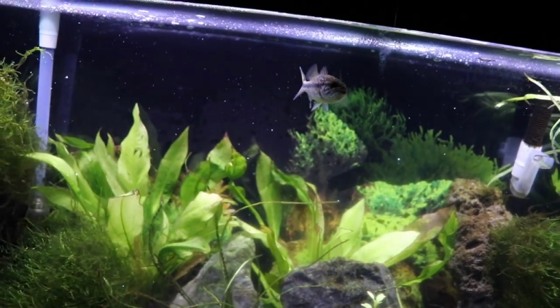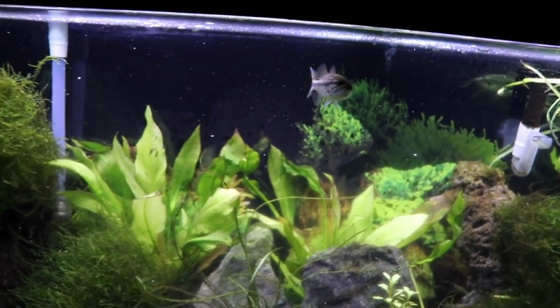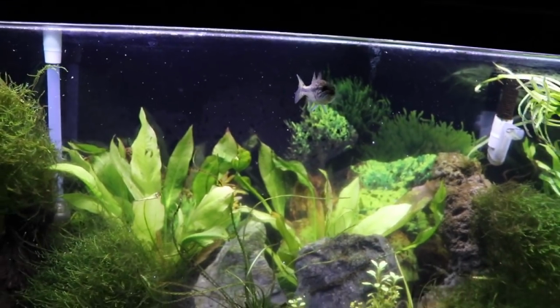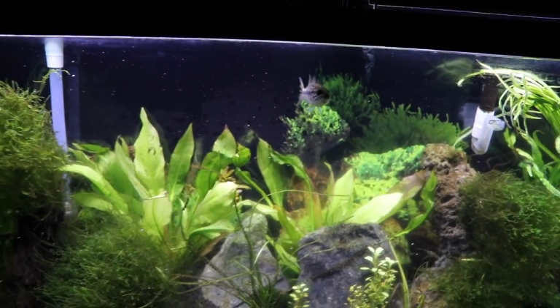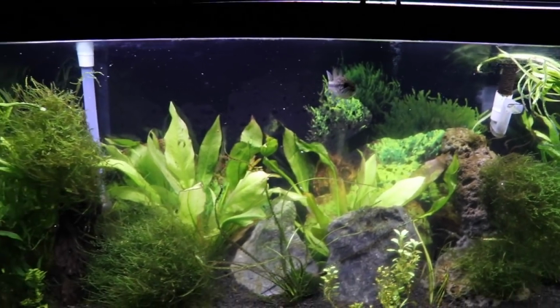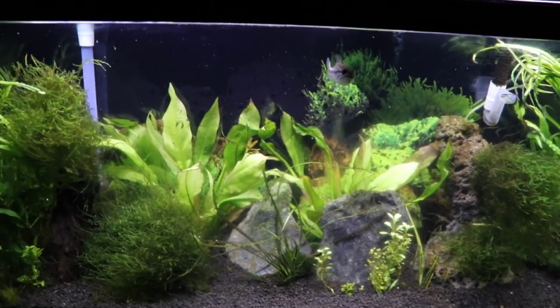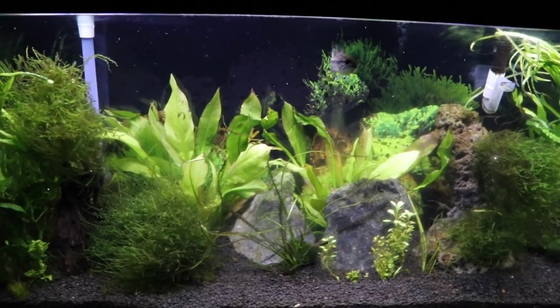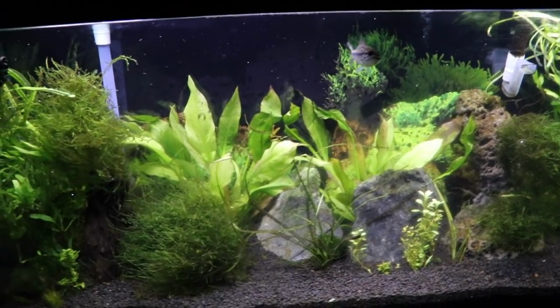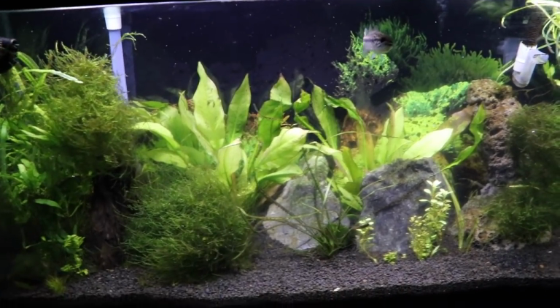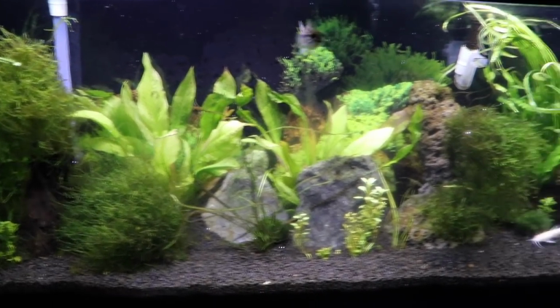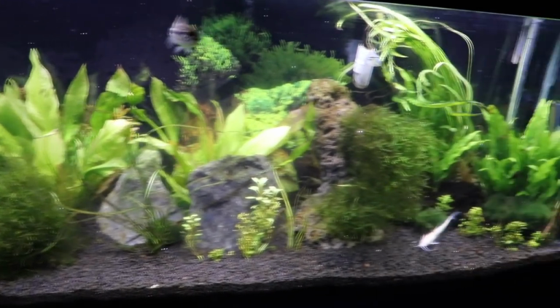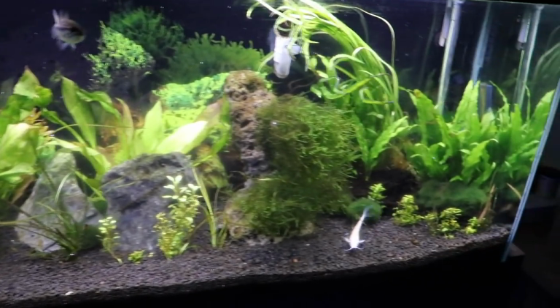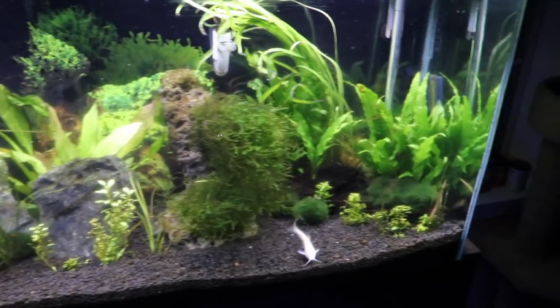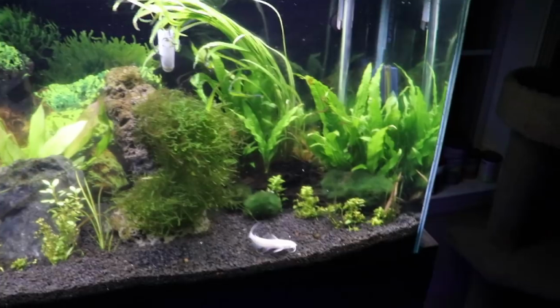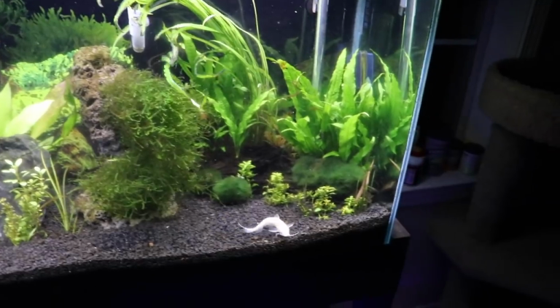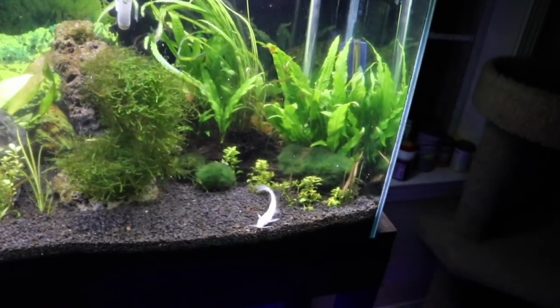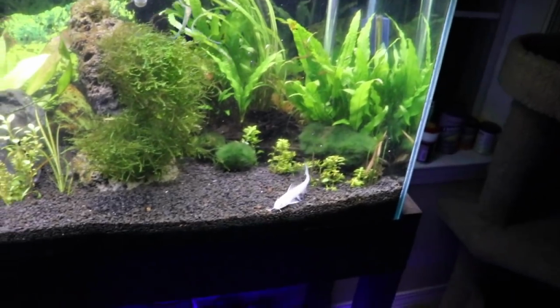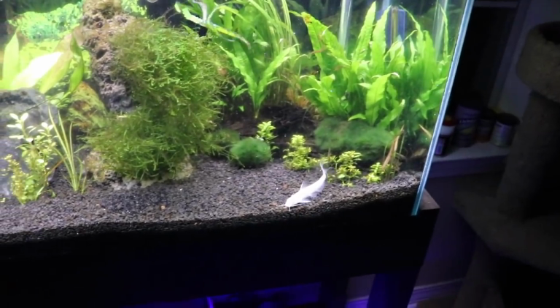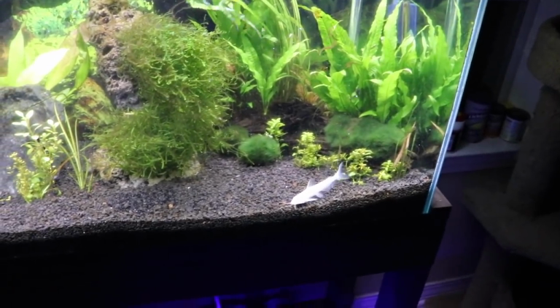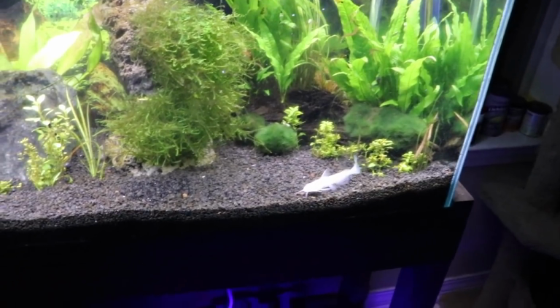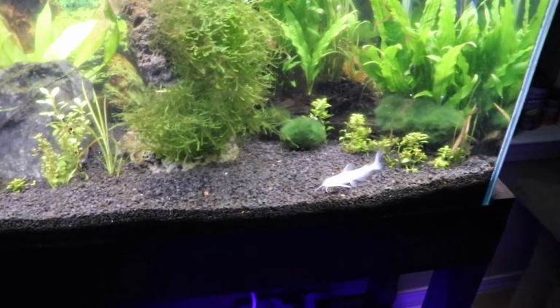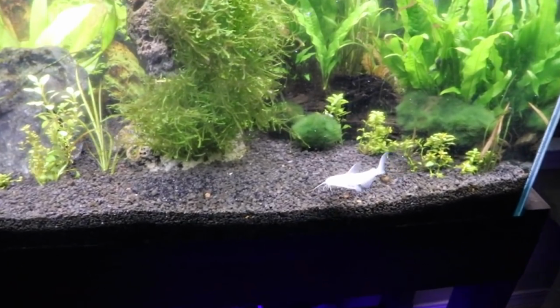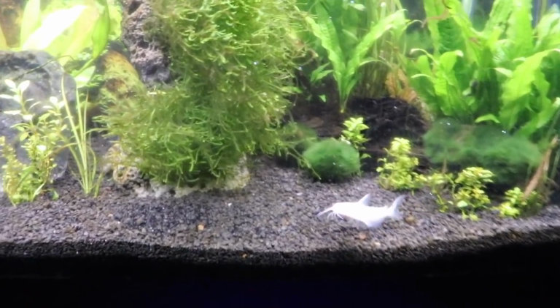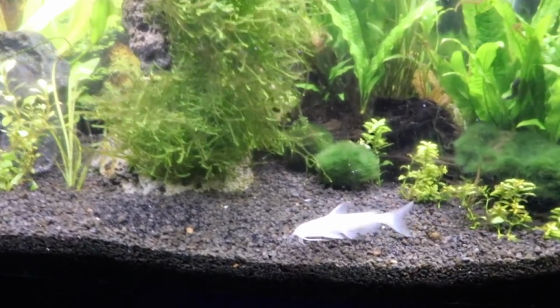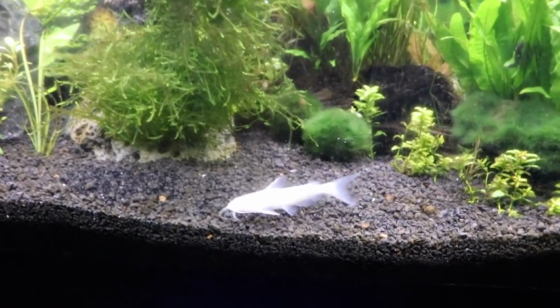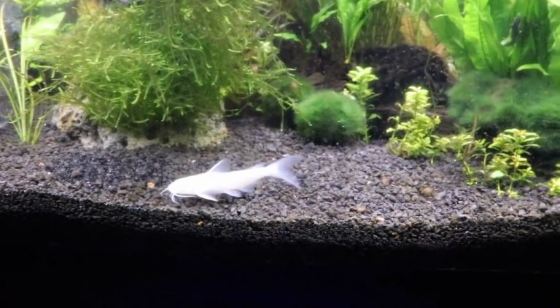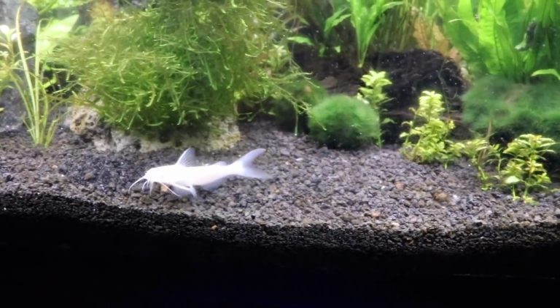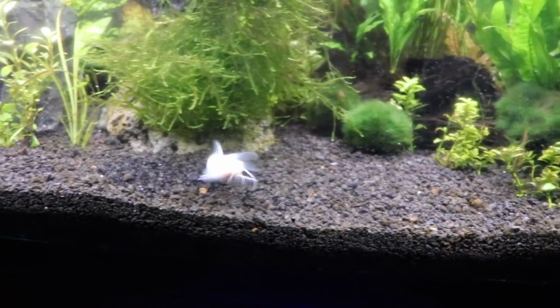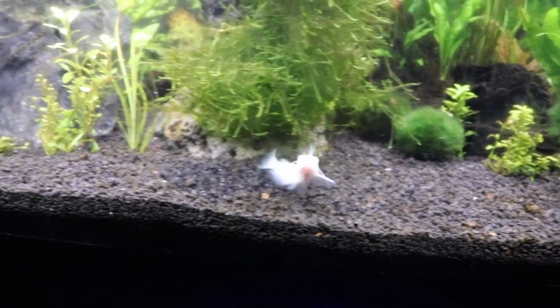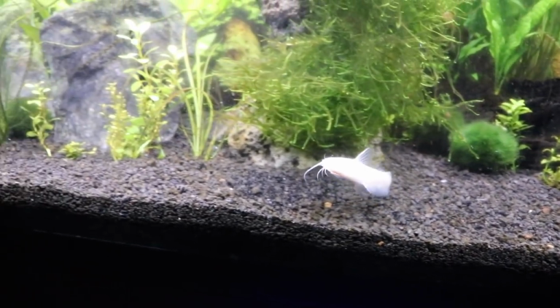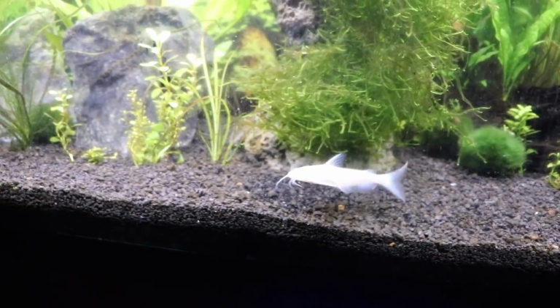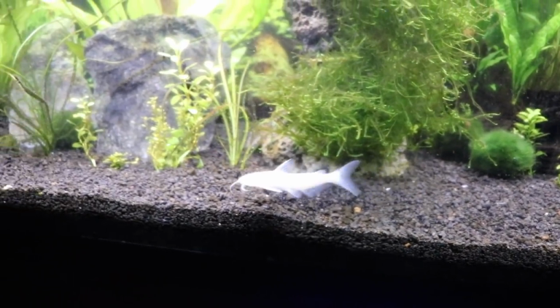McCoy's hiding out somewhere down on the bottom like he always does. Casper's ready to eat — we're going to drop them some shrimp pellets in.